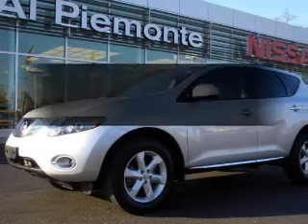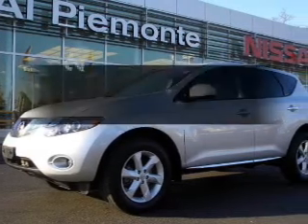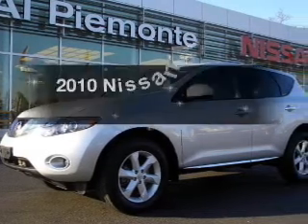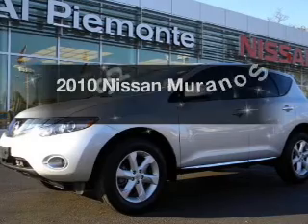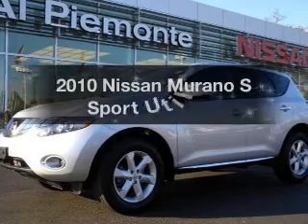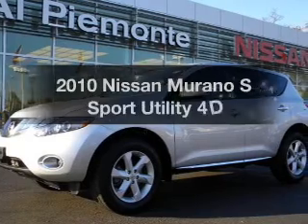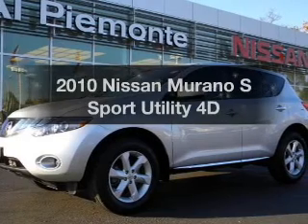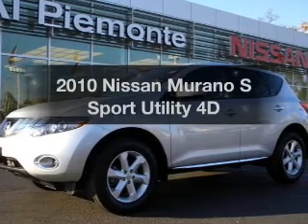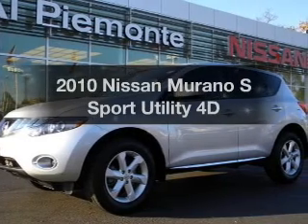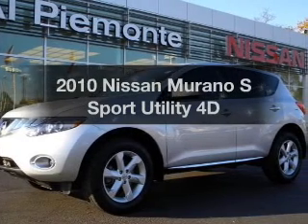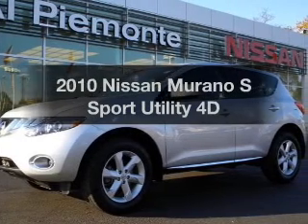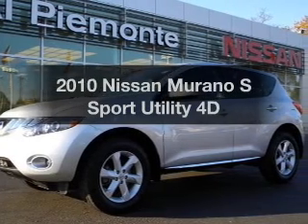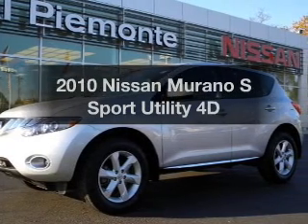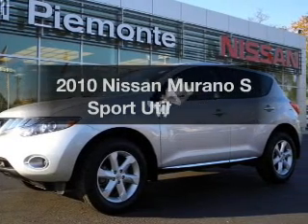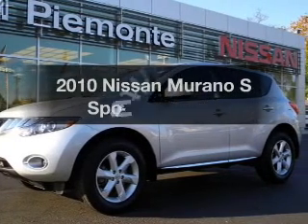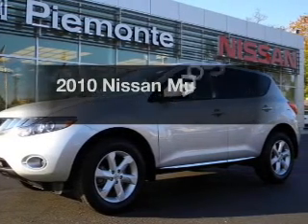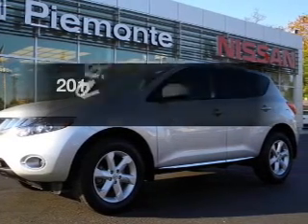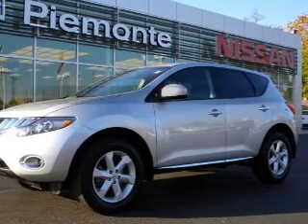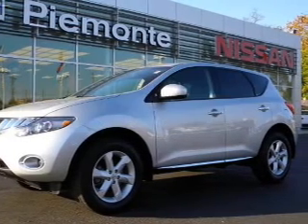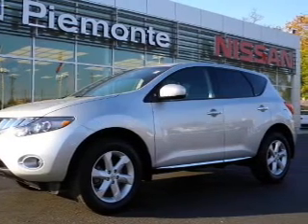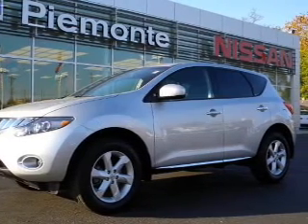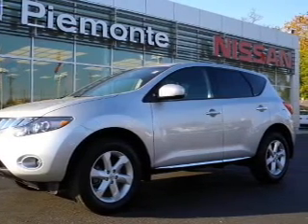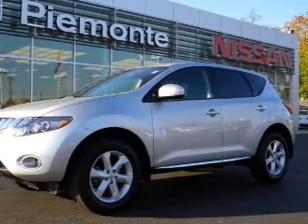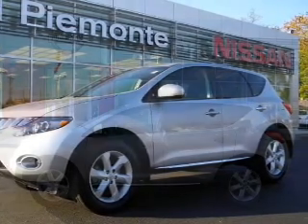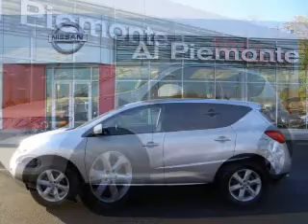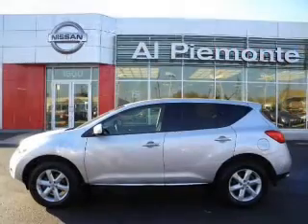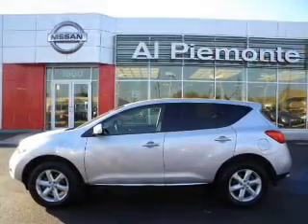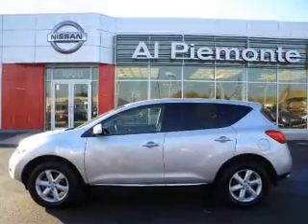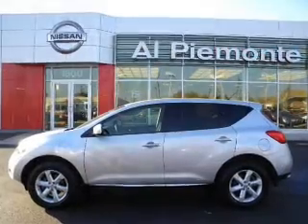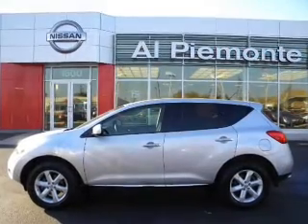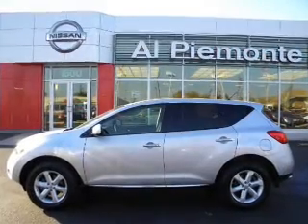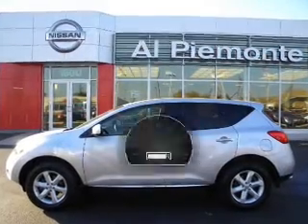Get noticed in this 2010 Nissan Murano. This is the set of wheels you've been looking for.